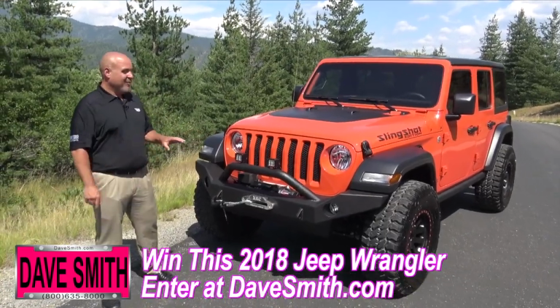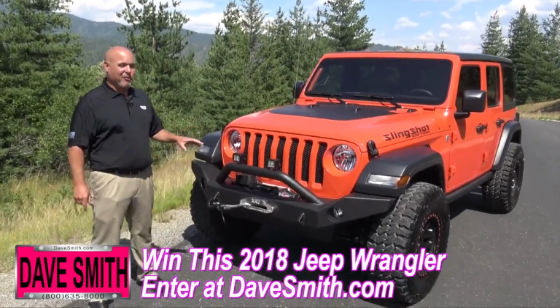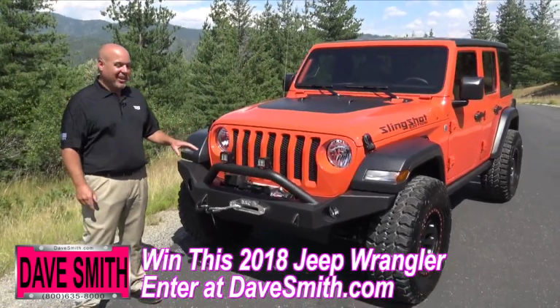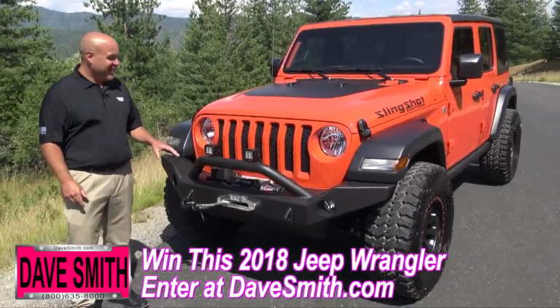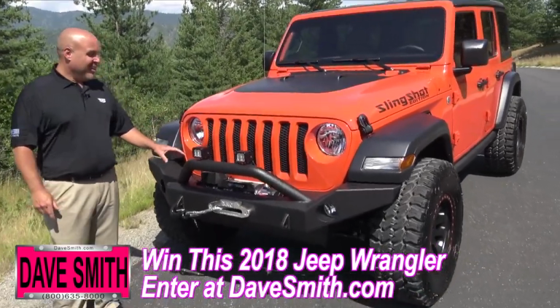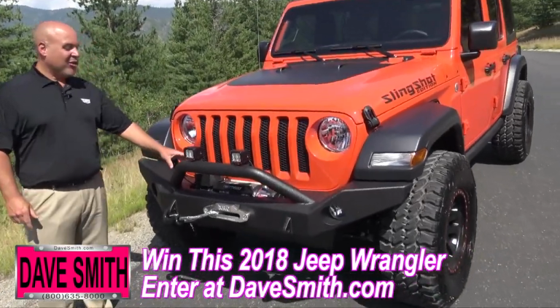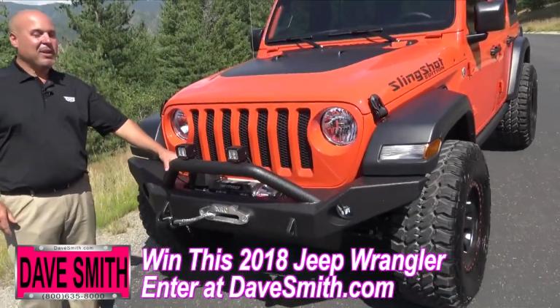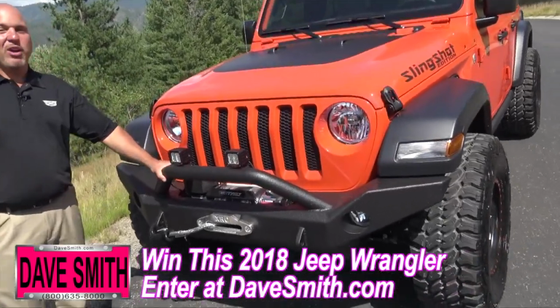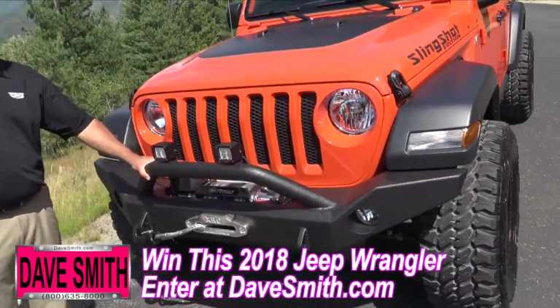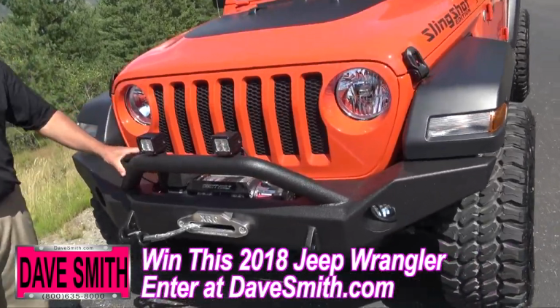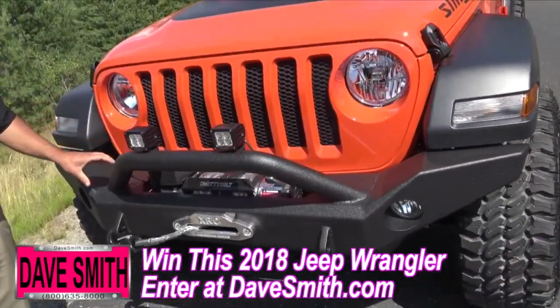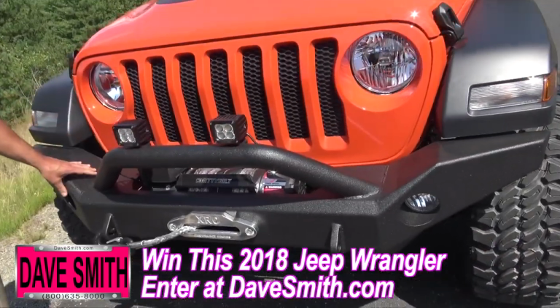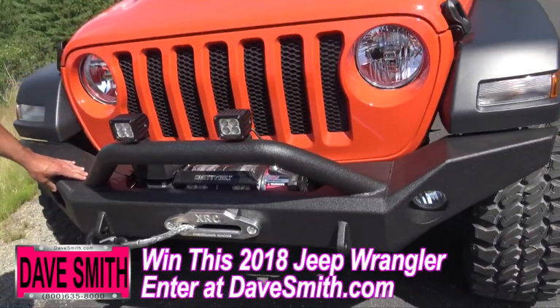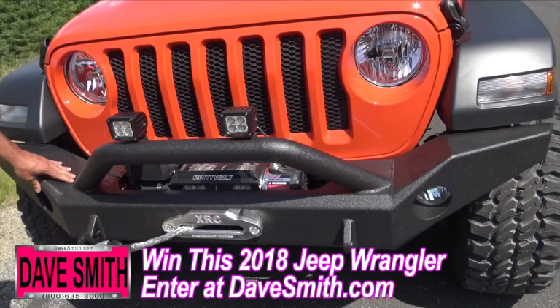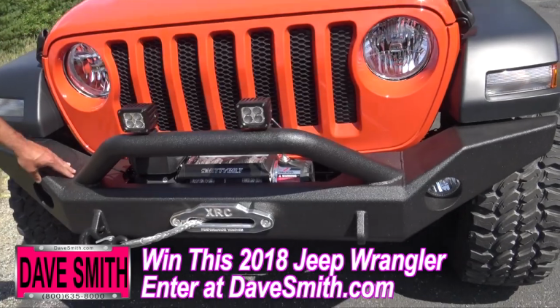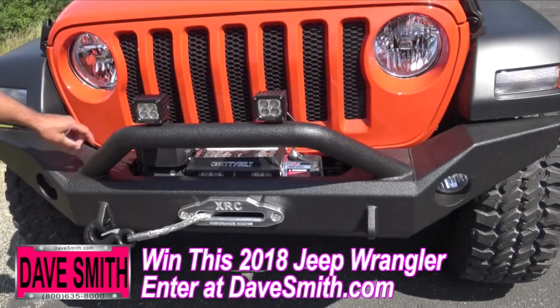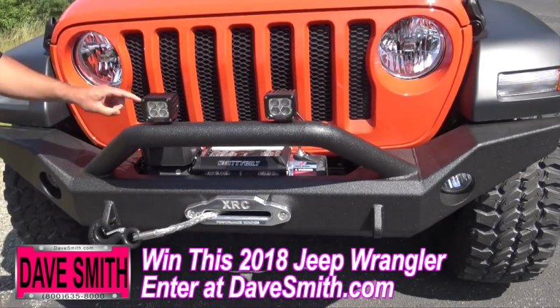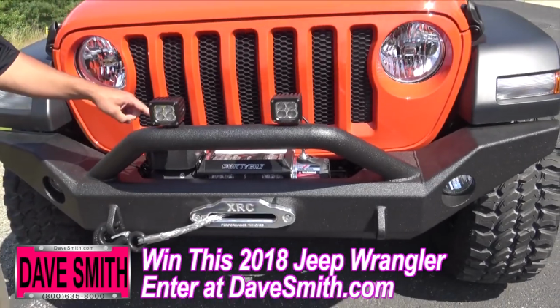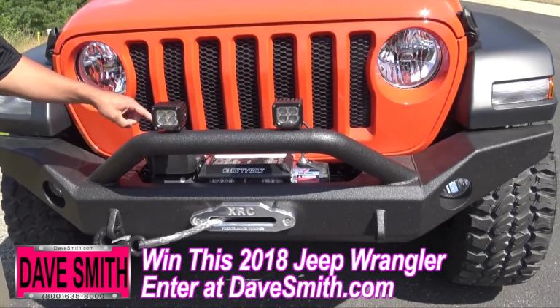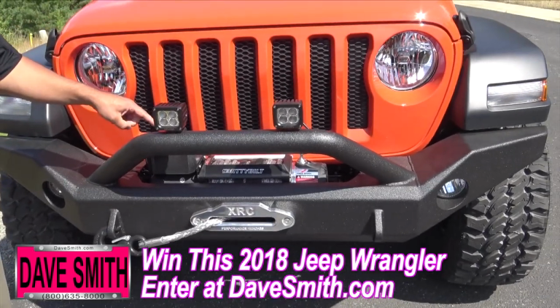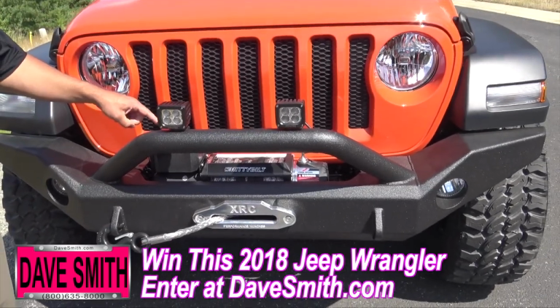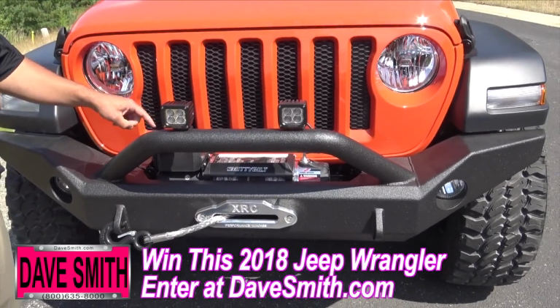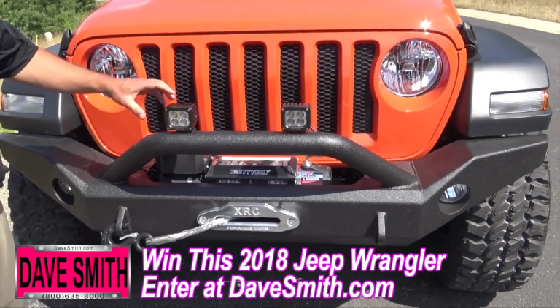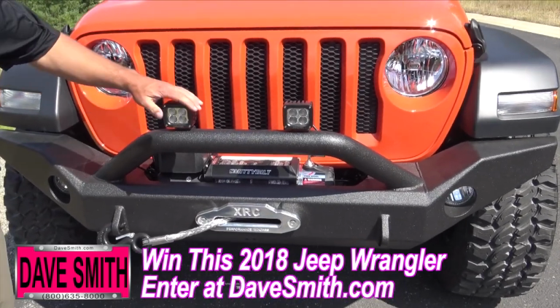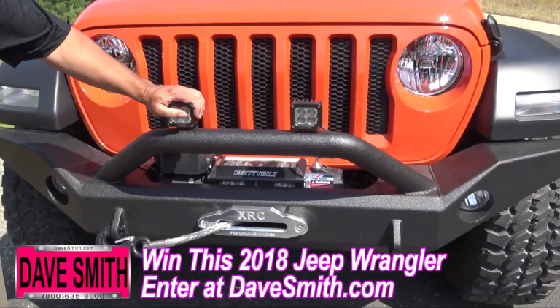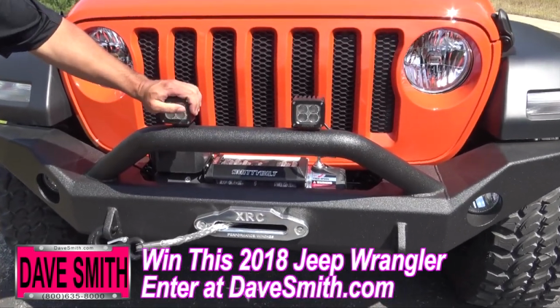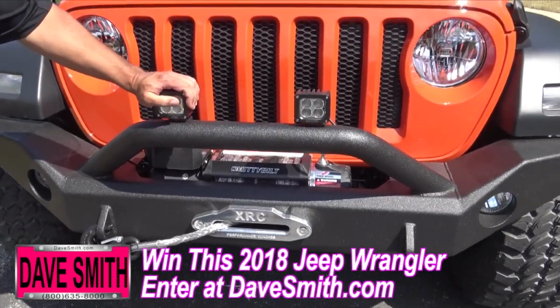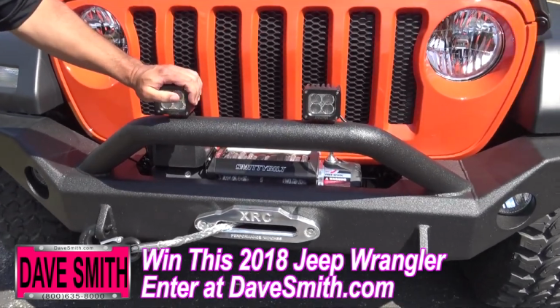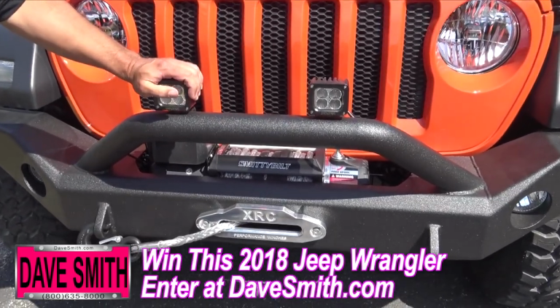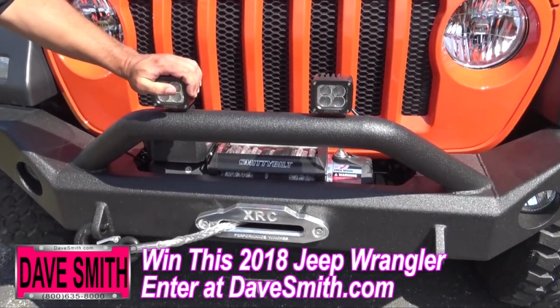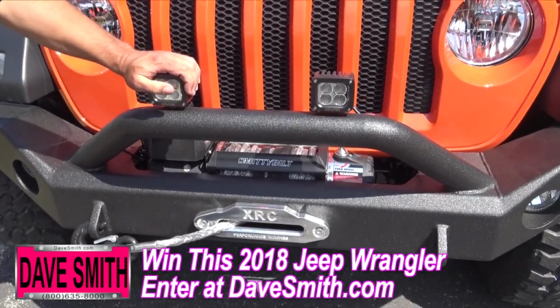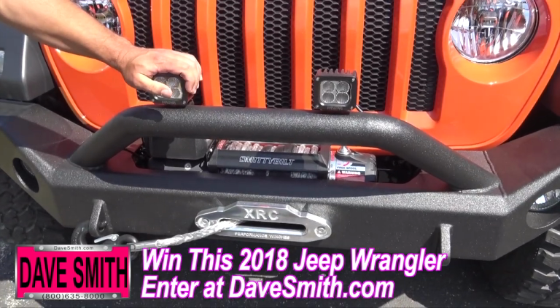From the front, ultimate front bumper with our turbo liner coating, synthetic rope winch, and some really awesome off-road LED lights.